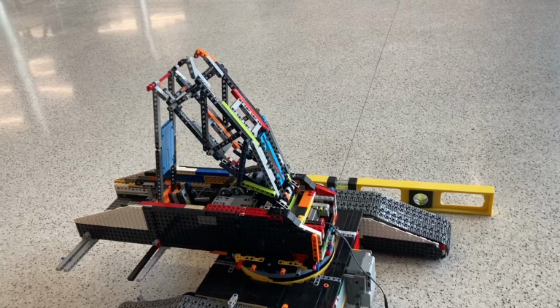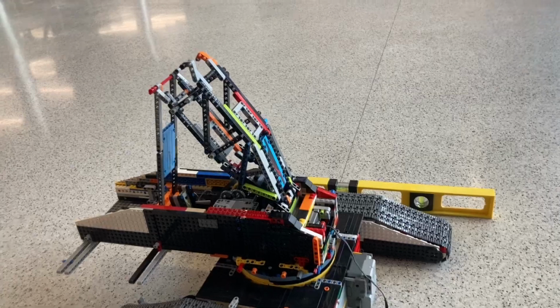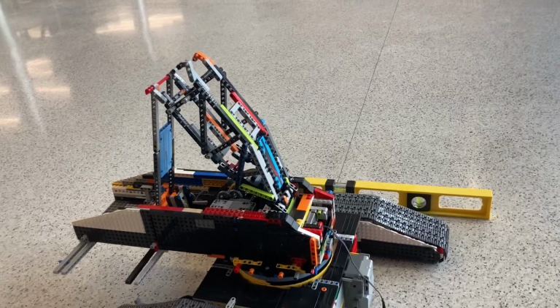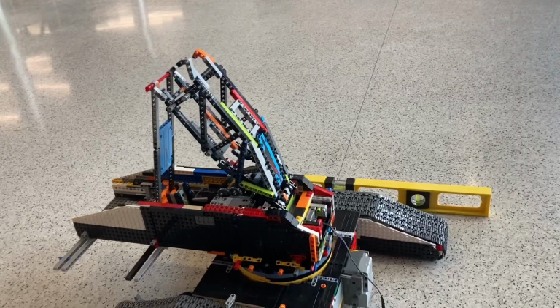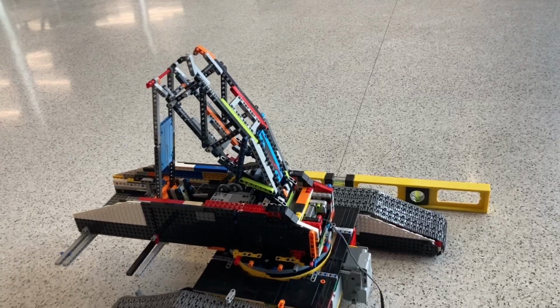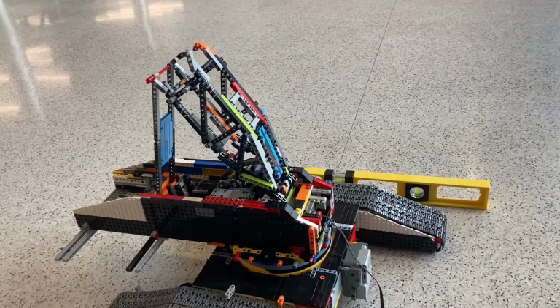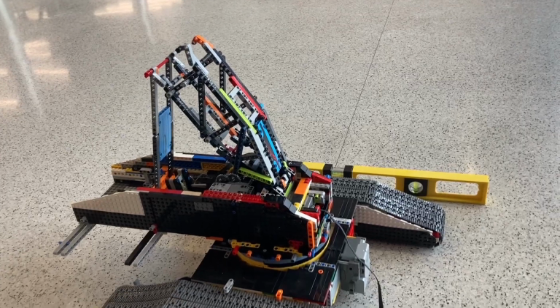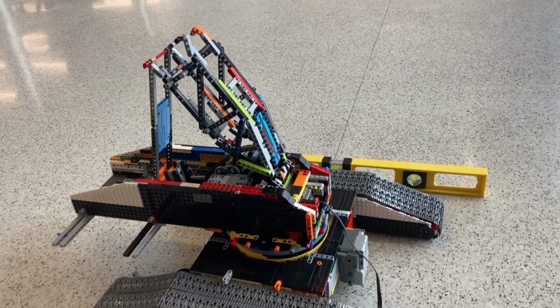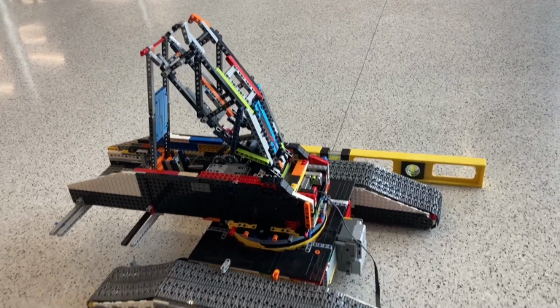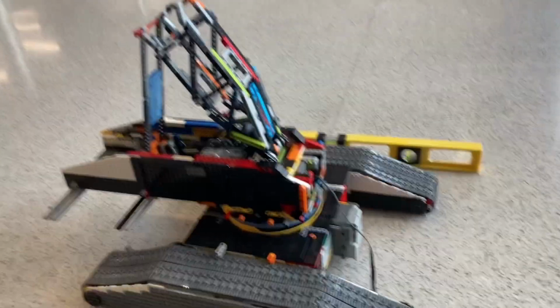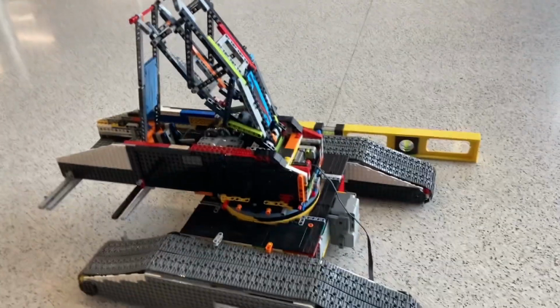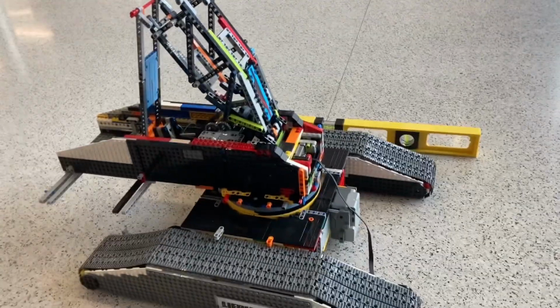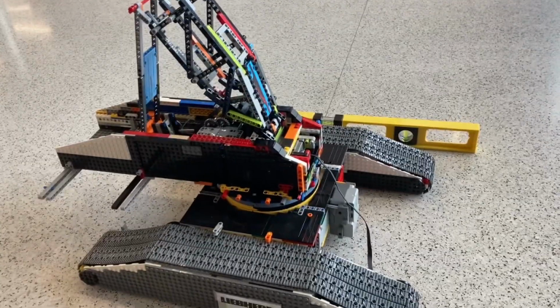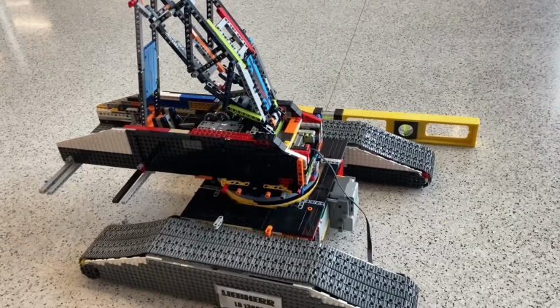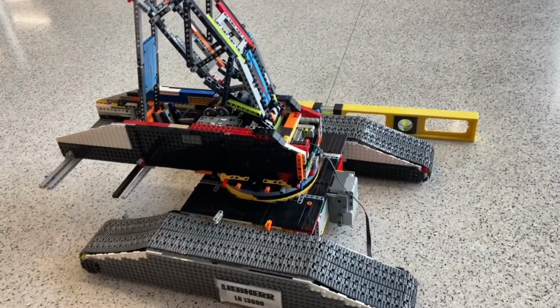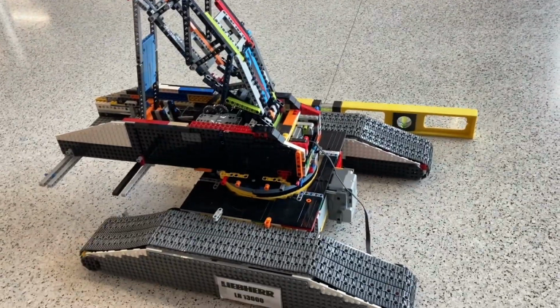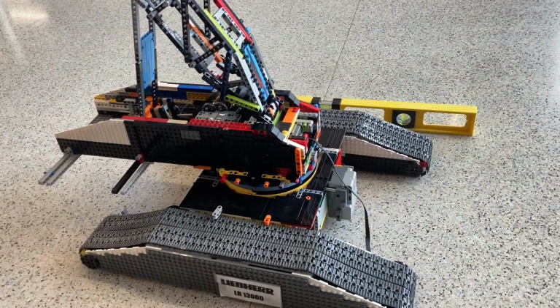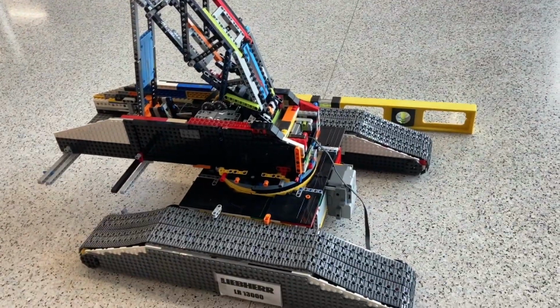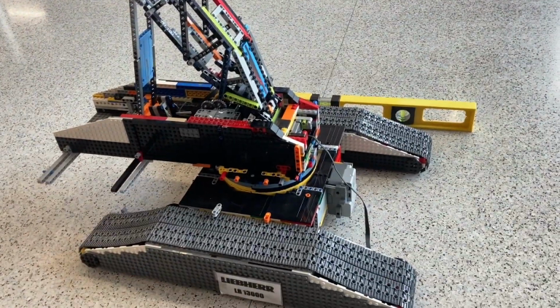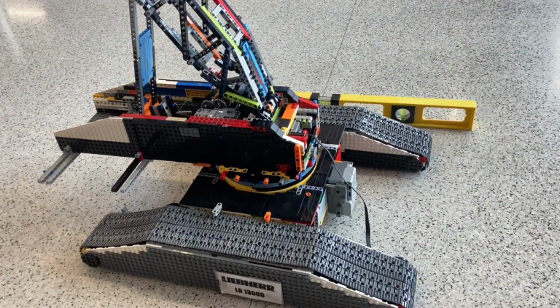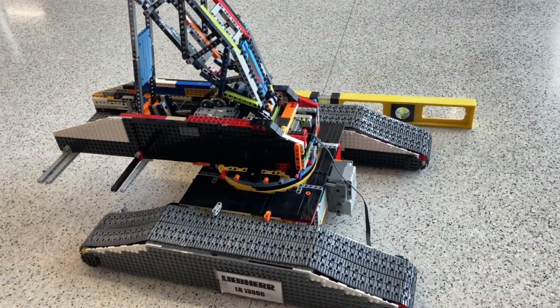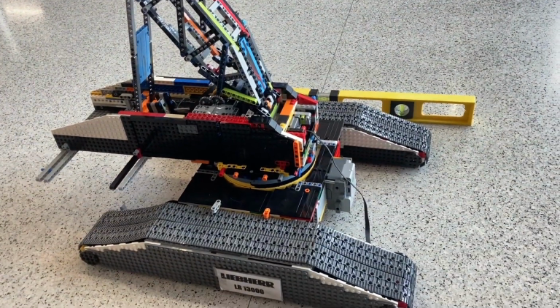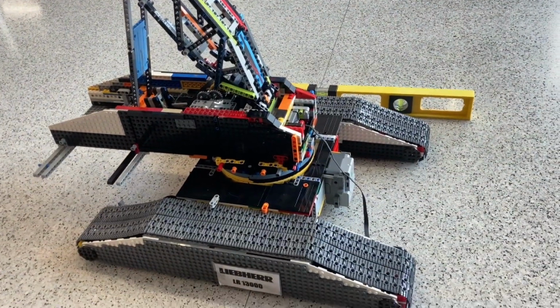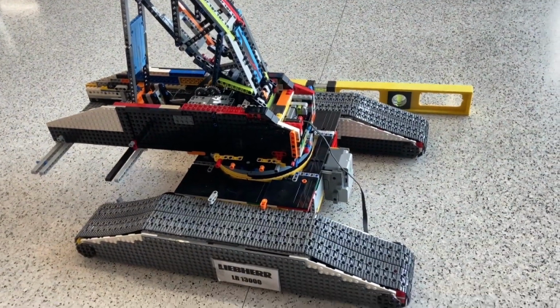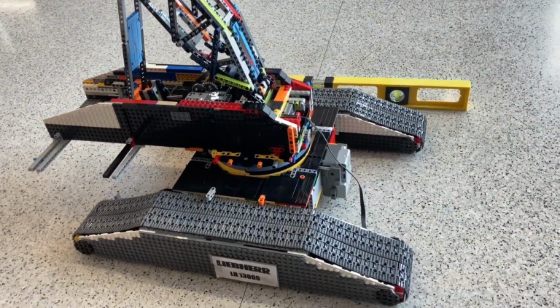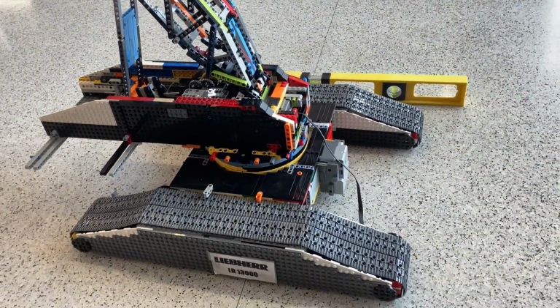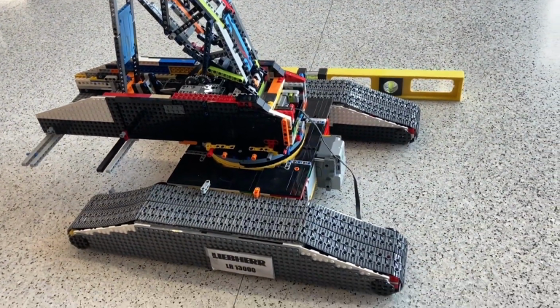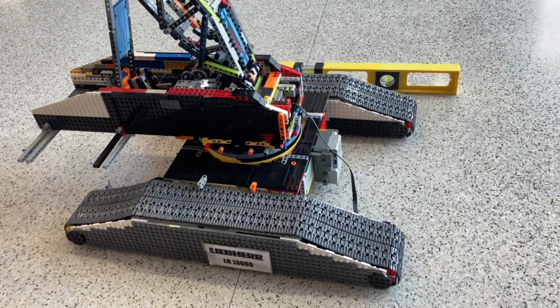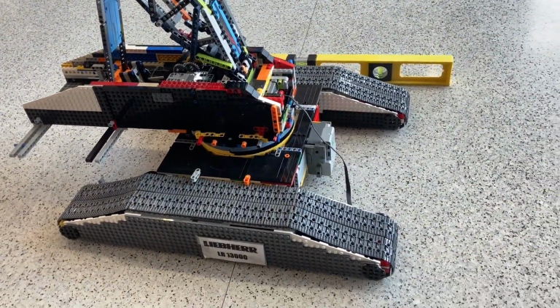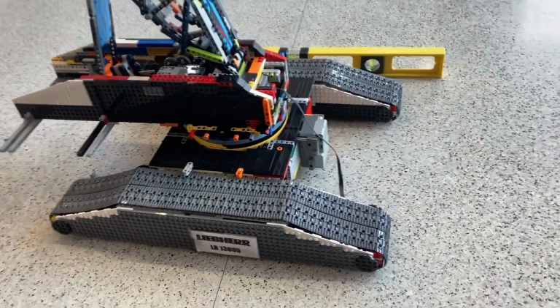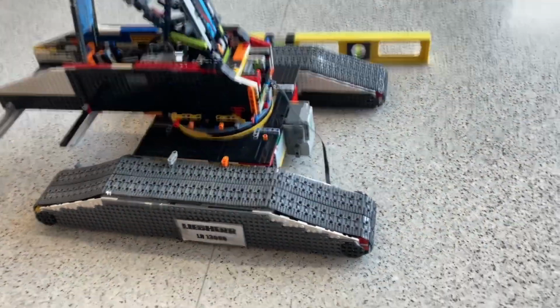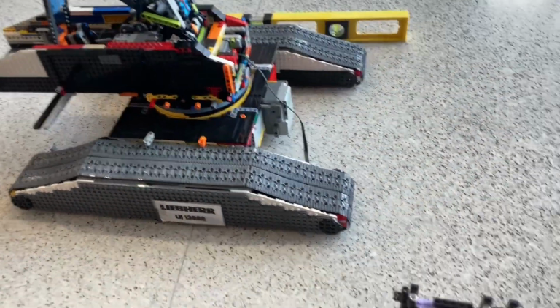Welcome to part 3, the final part of the in-depth overview of my LEGO crane. Here goes!